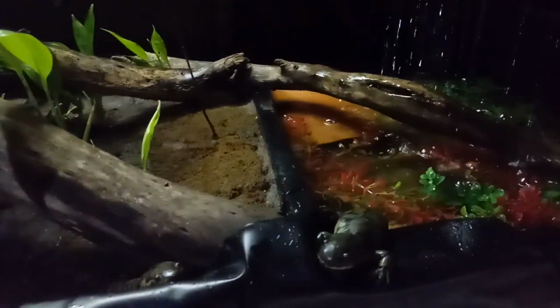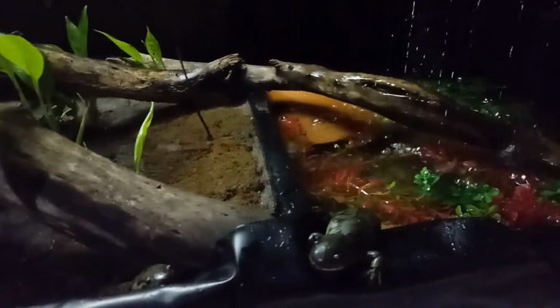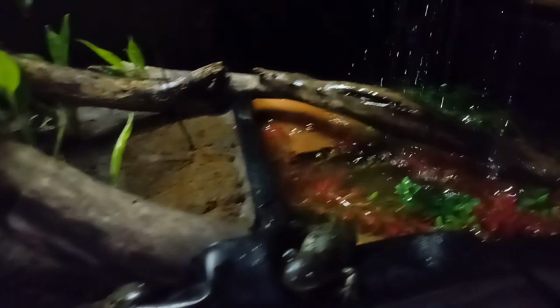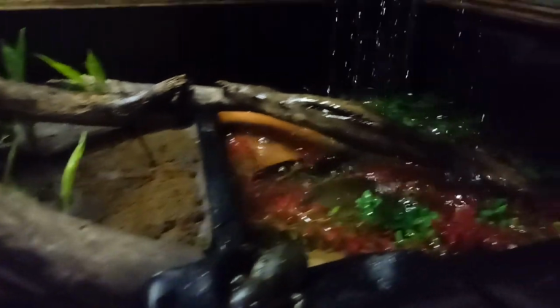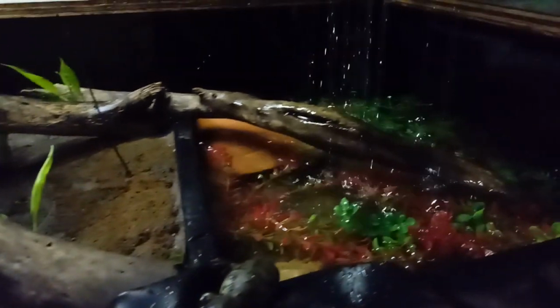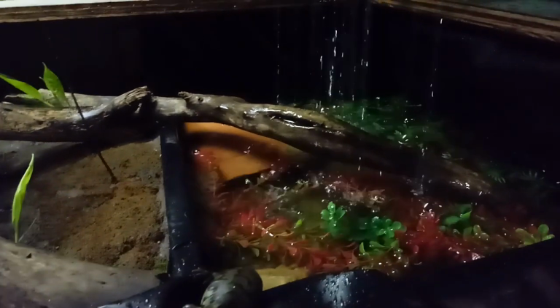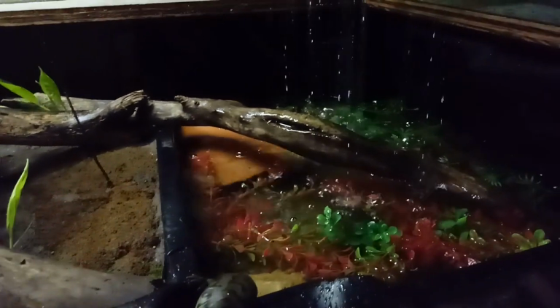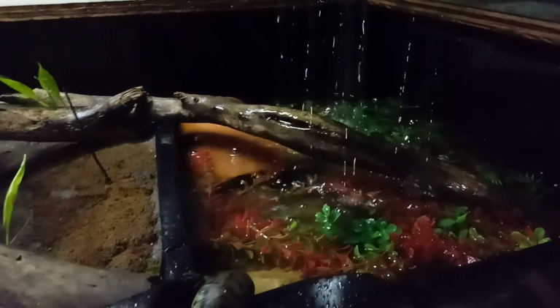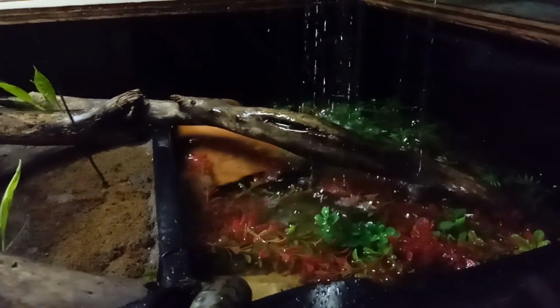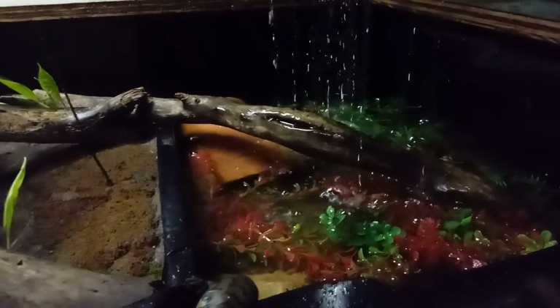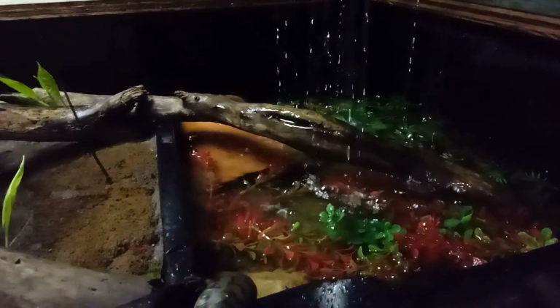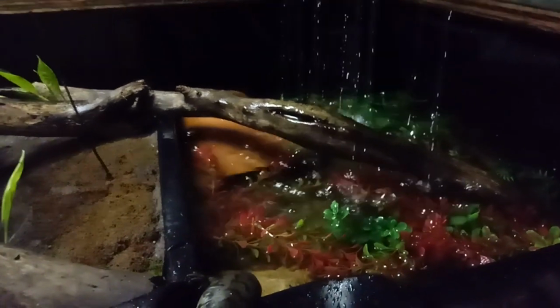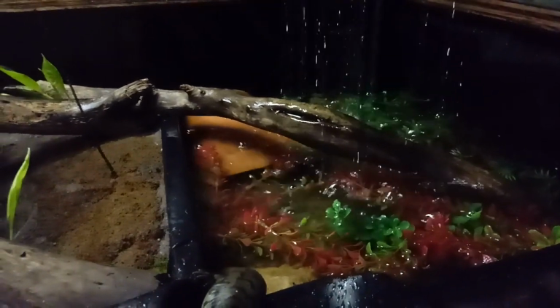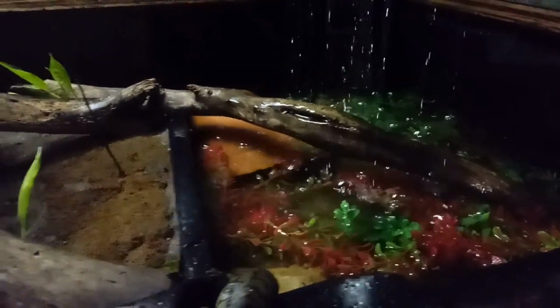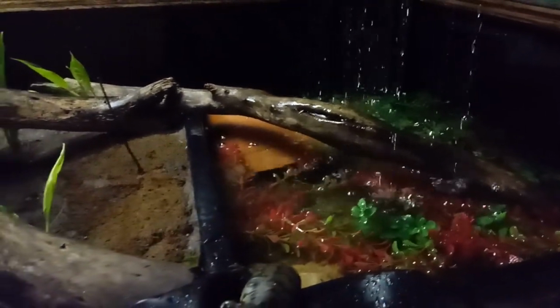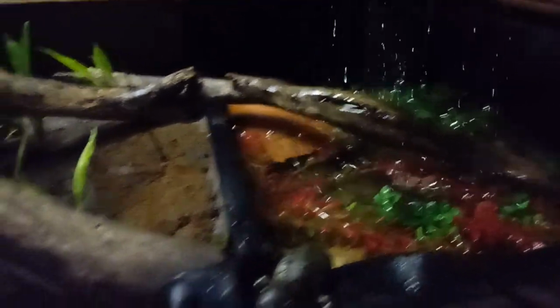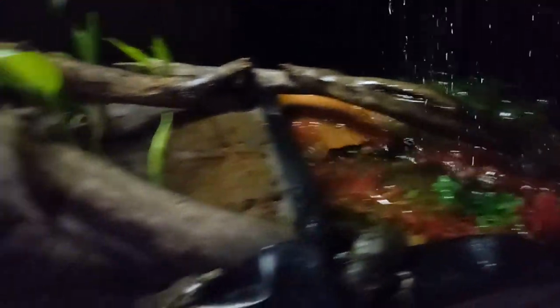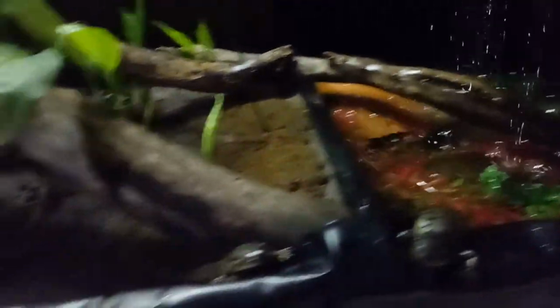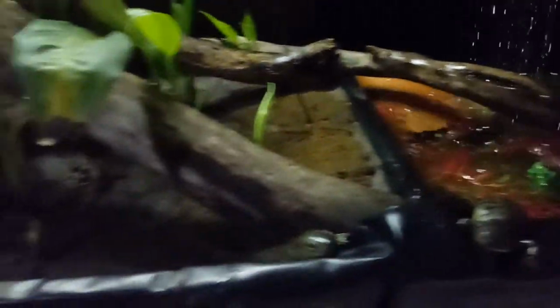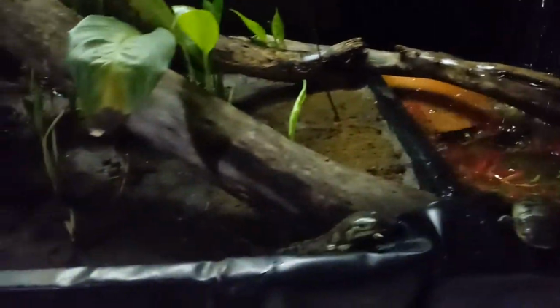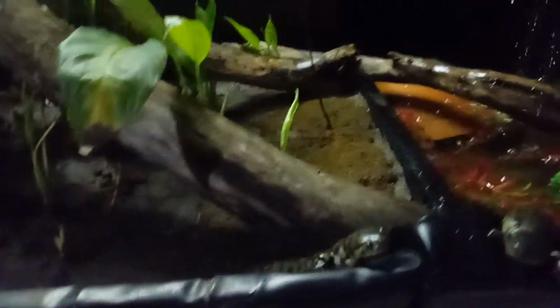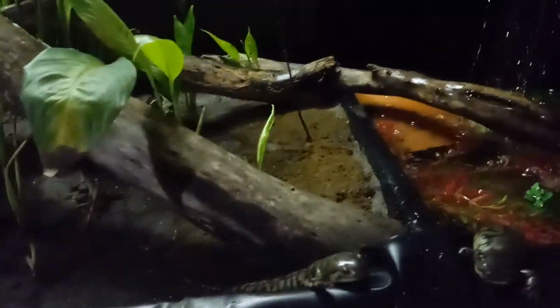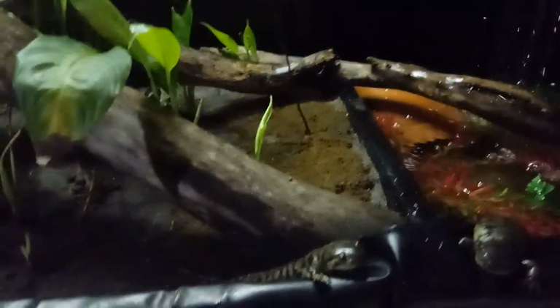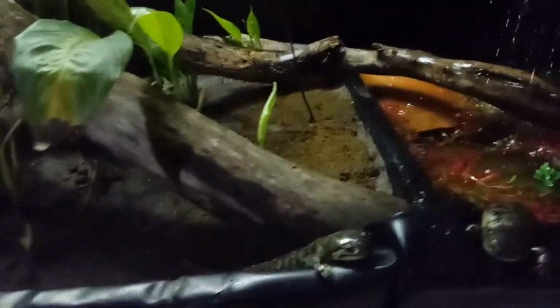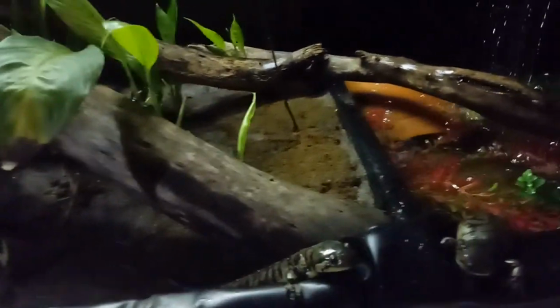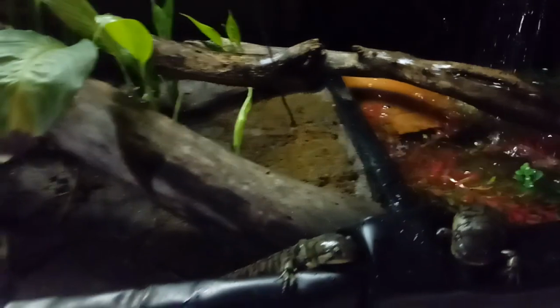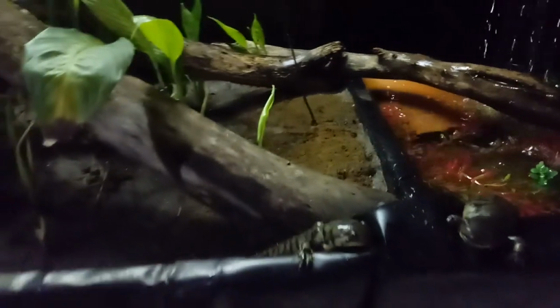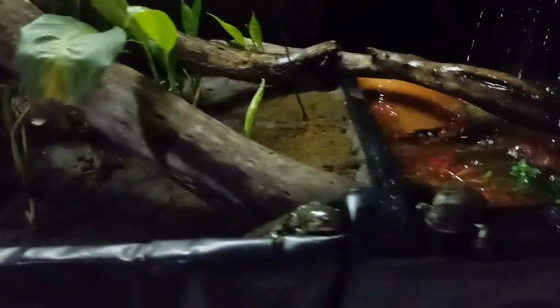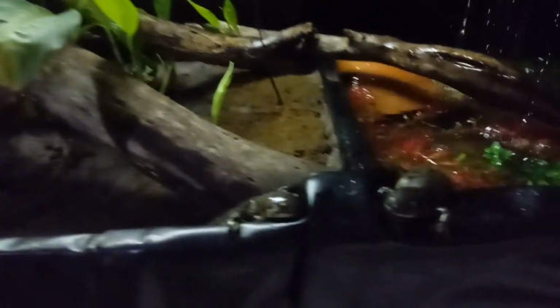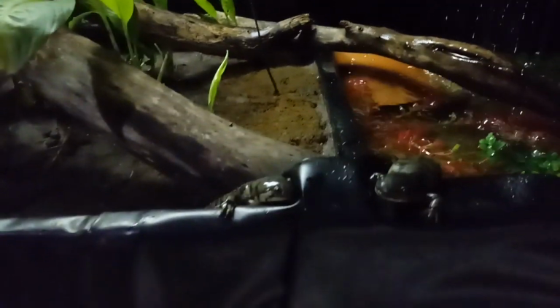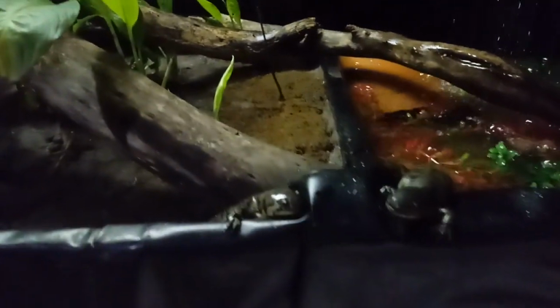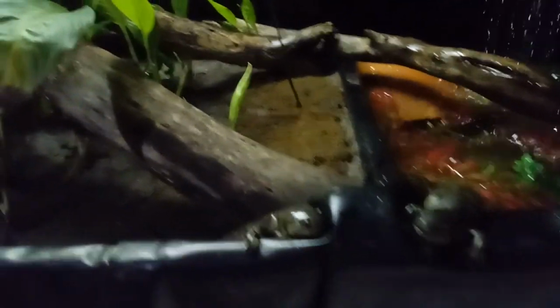I'll also raise the water level a little bit and then bring it back down to make them think it's the perfect time for breeding.